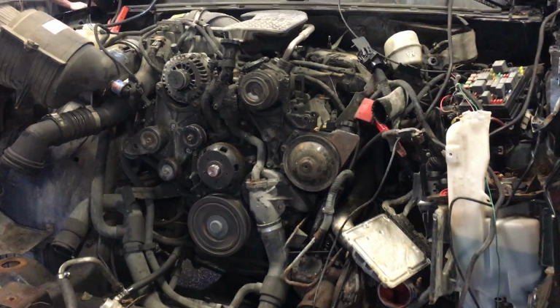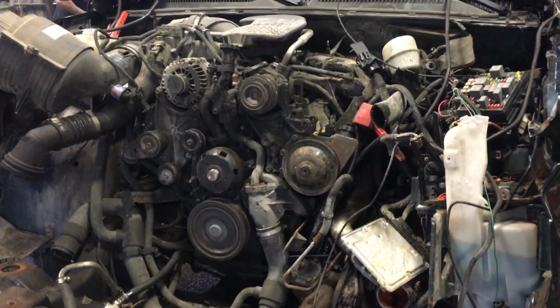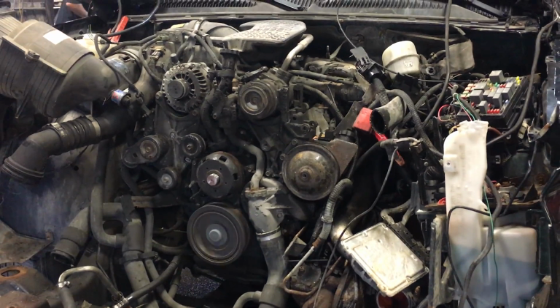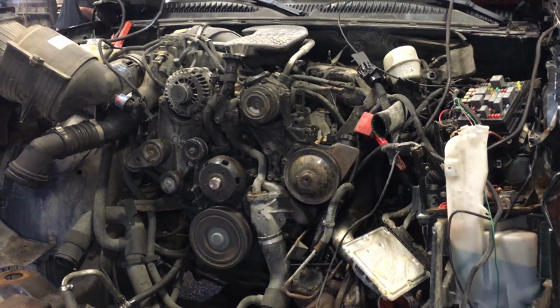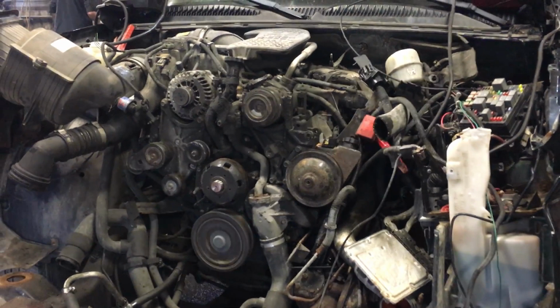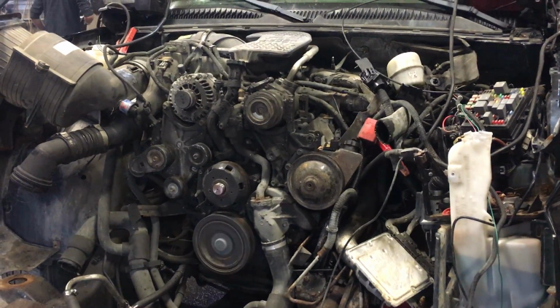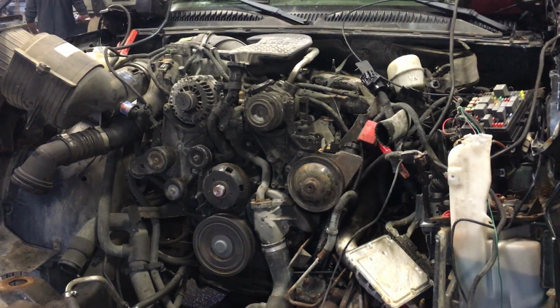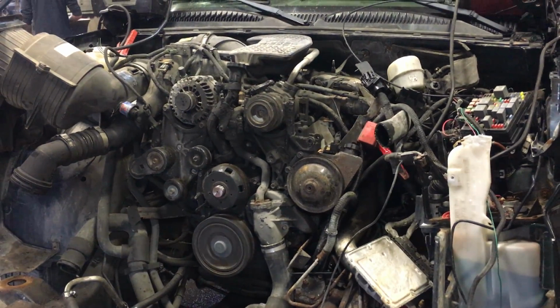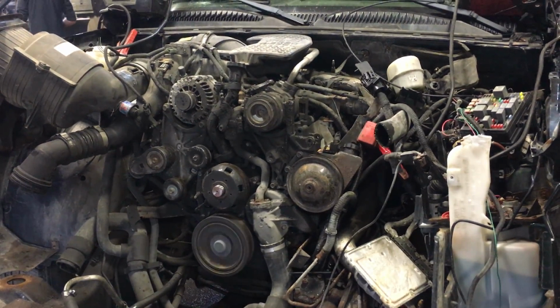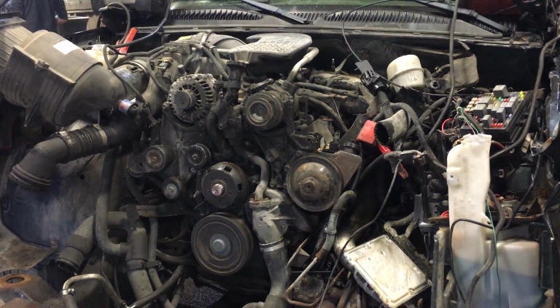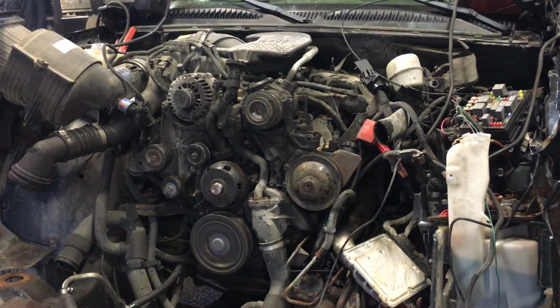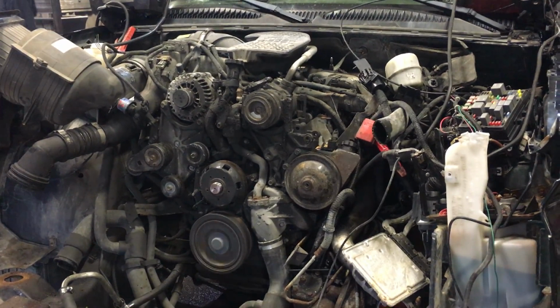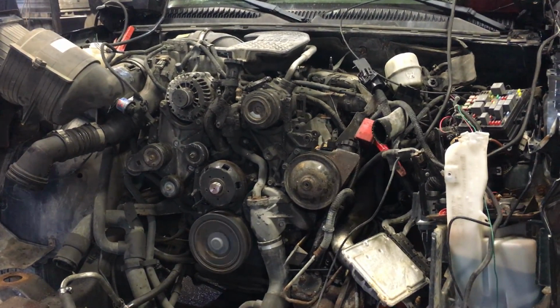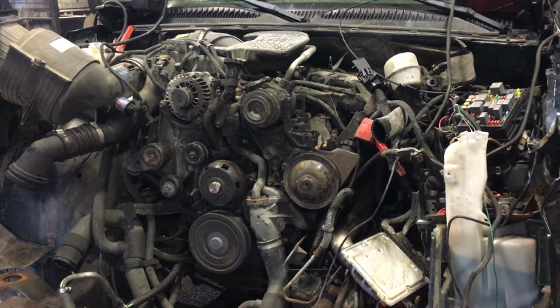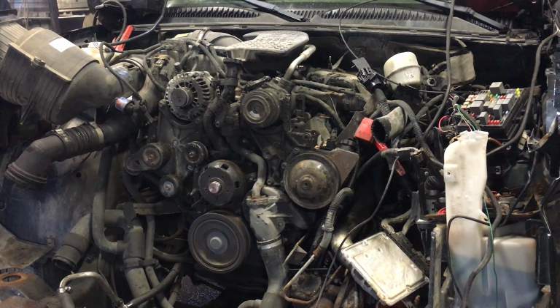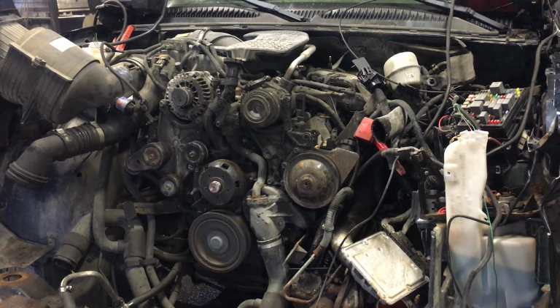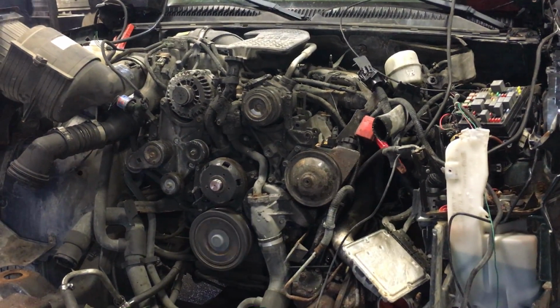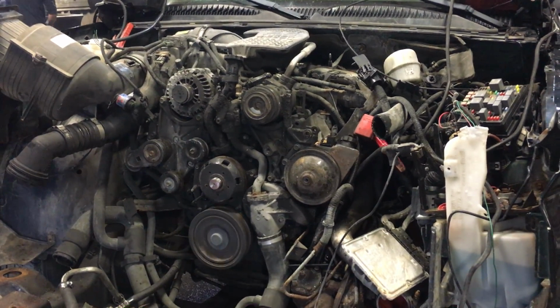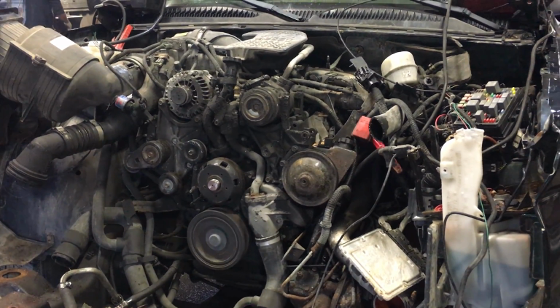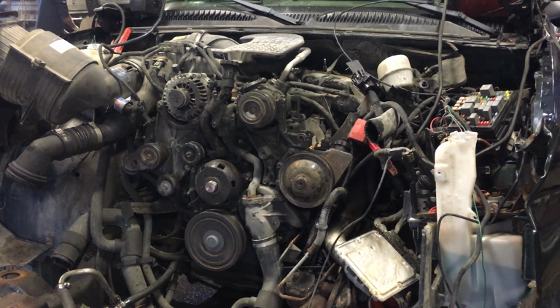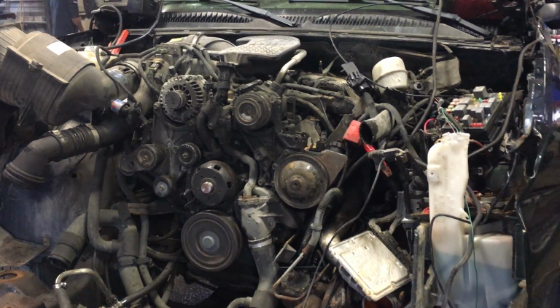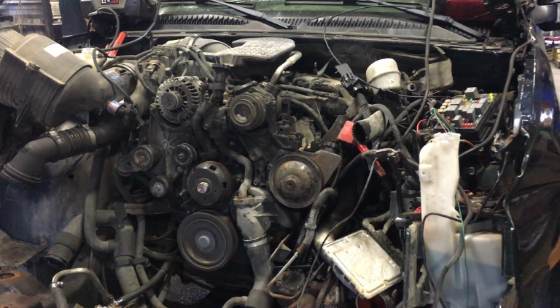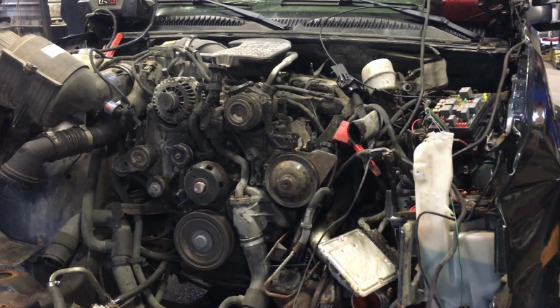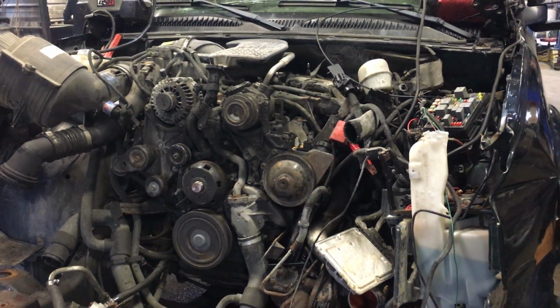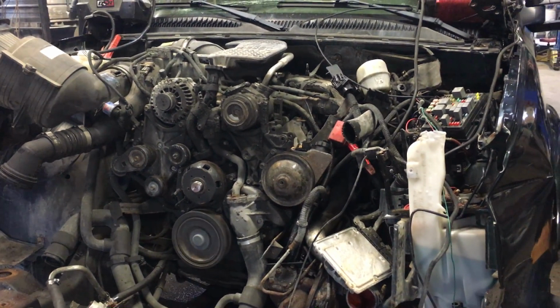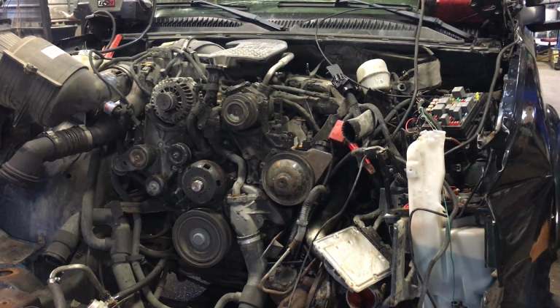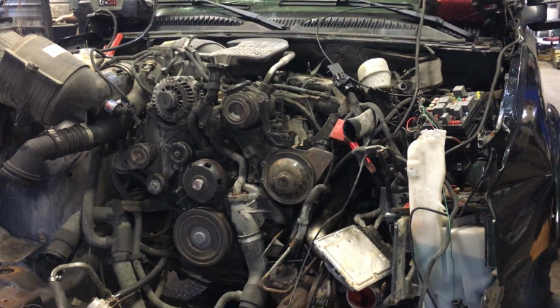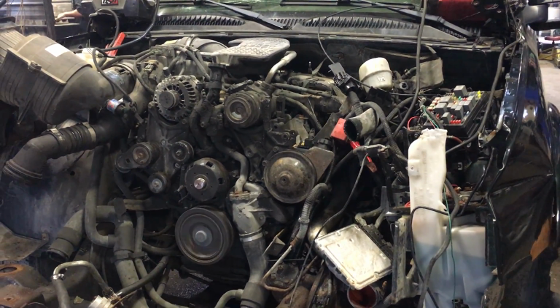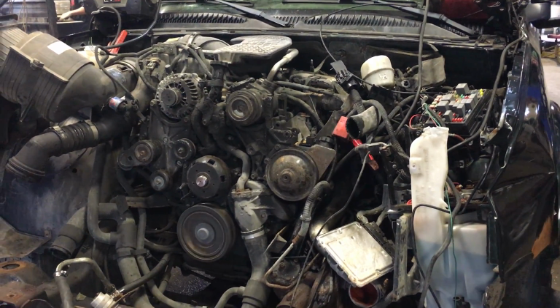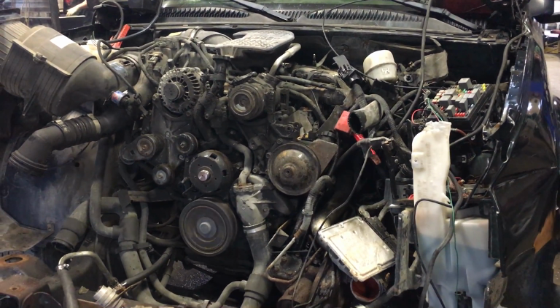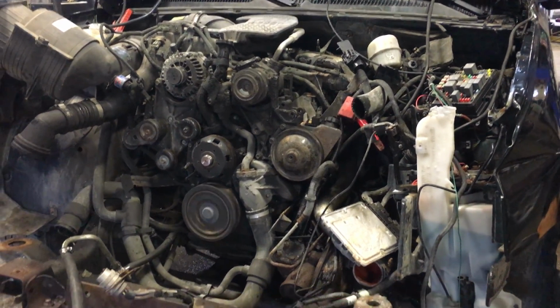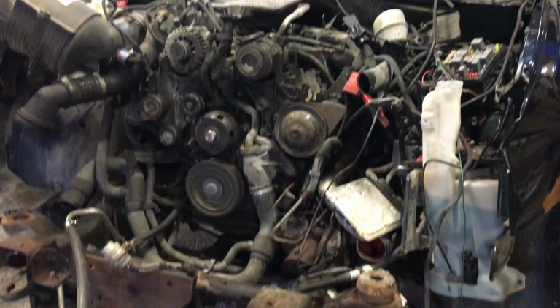Hey and welcome to Just Chevy Trucks. Today we're taking a look at an LBZ with damn few miles on it.